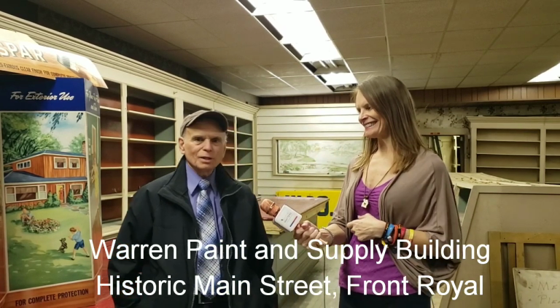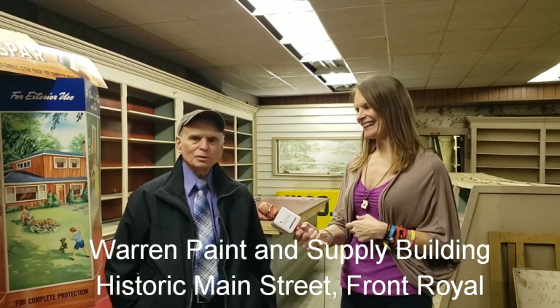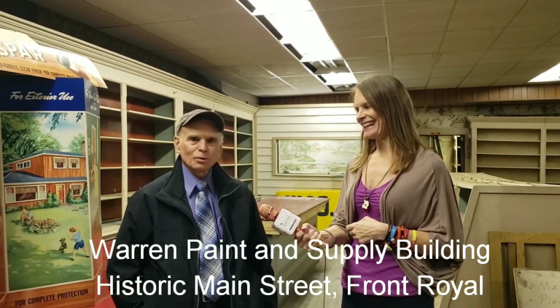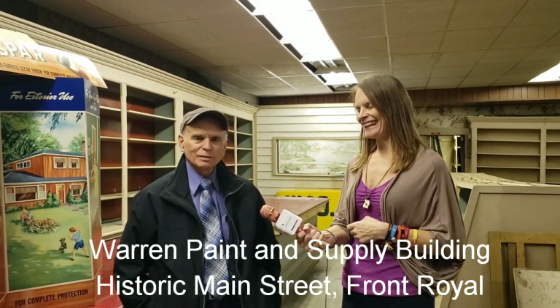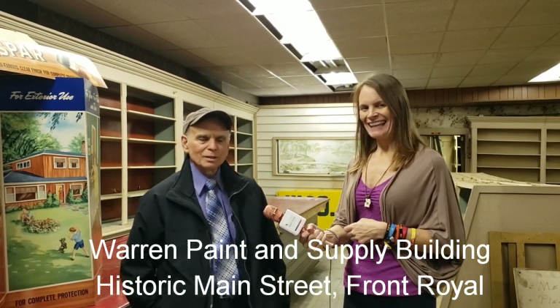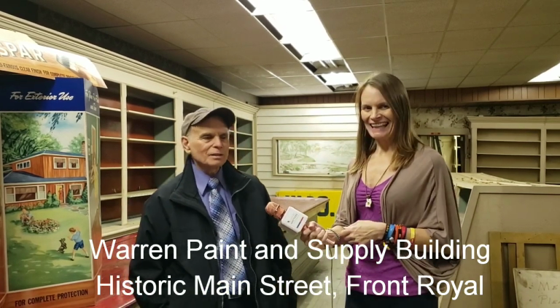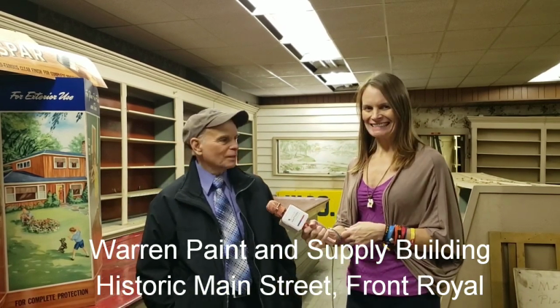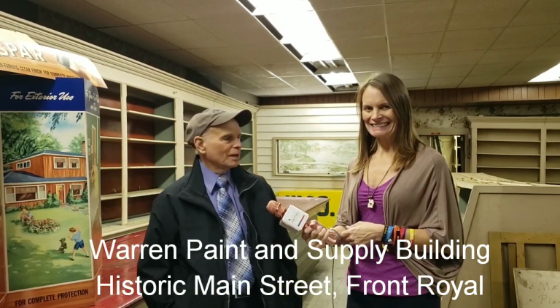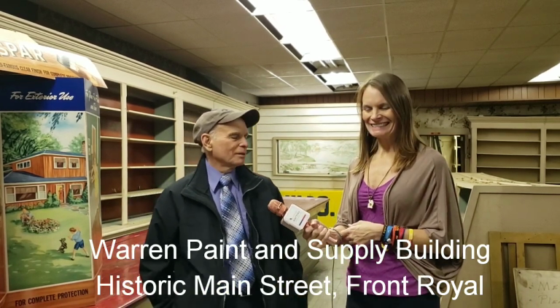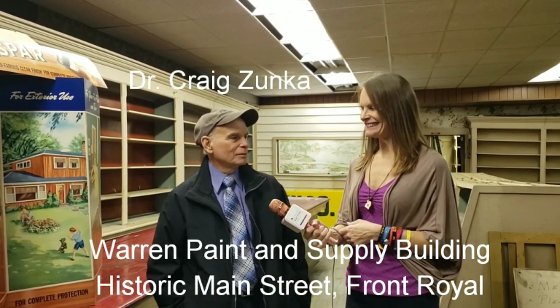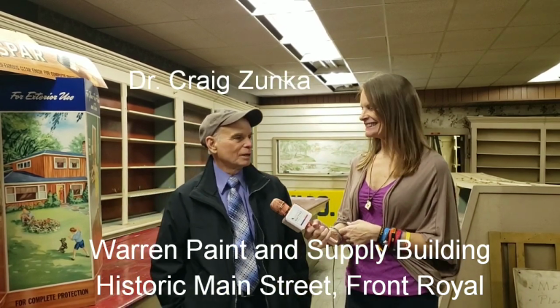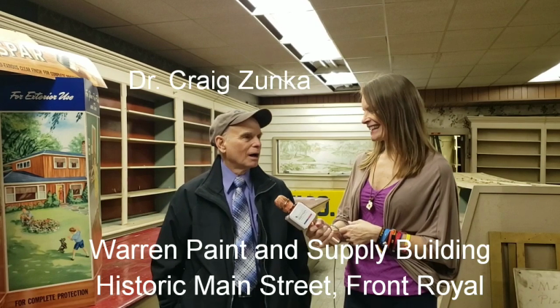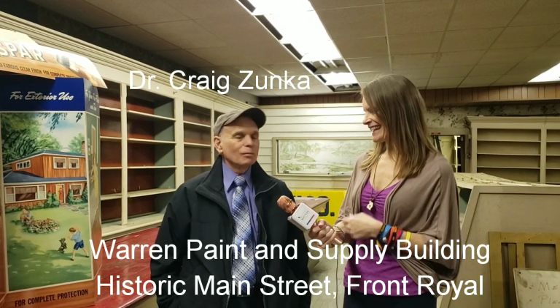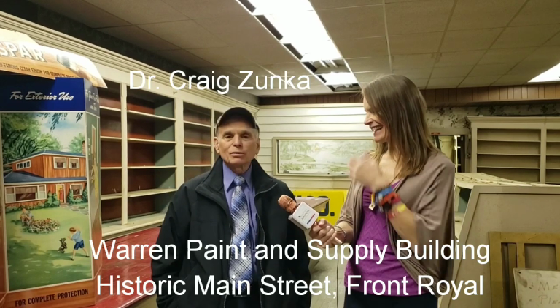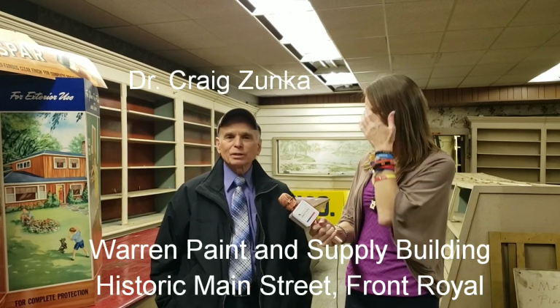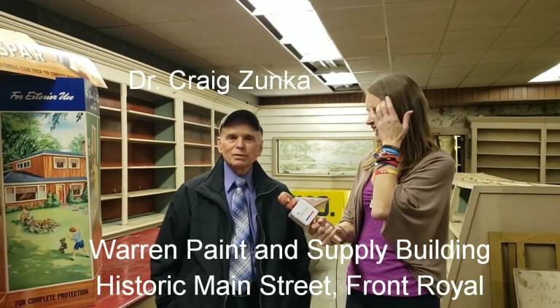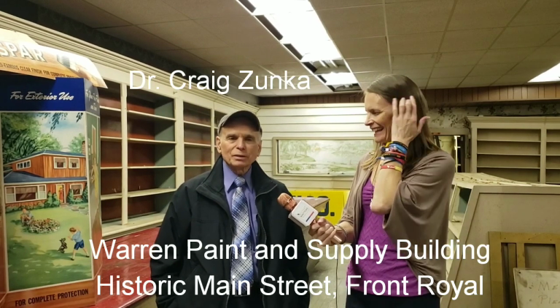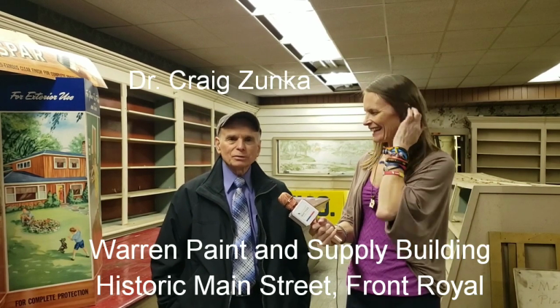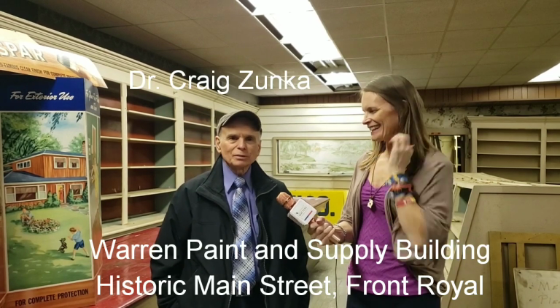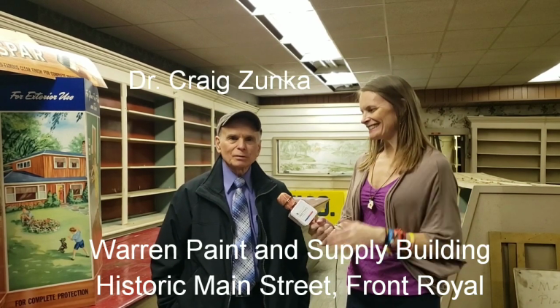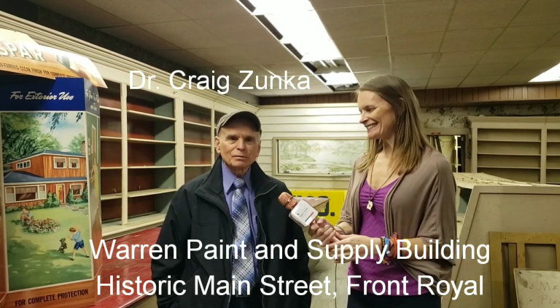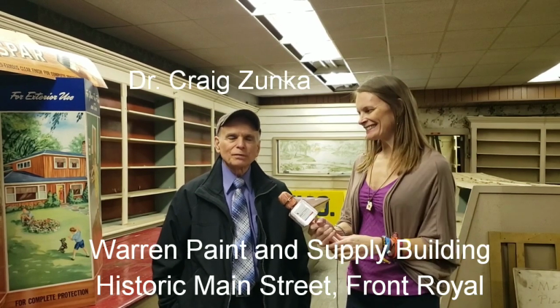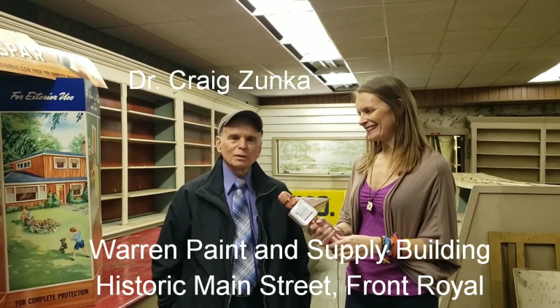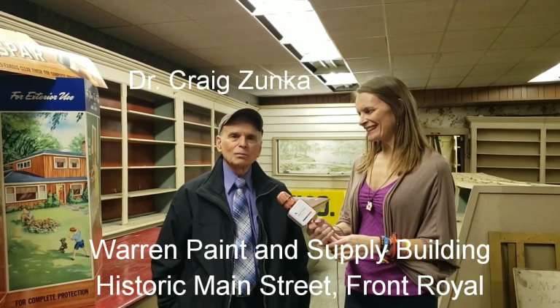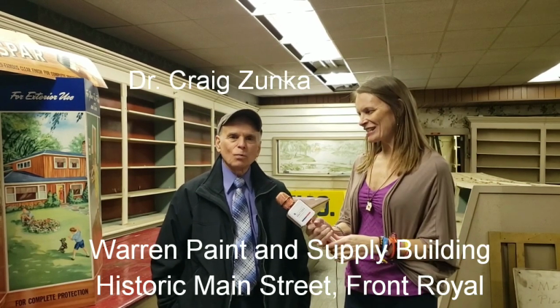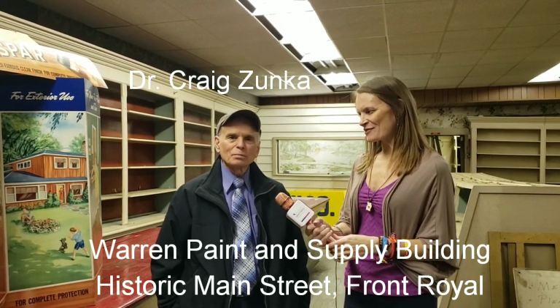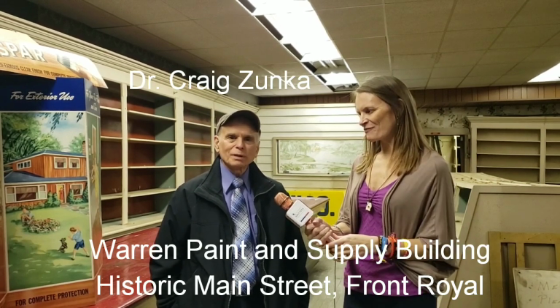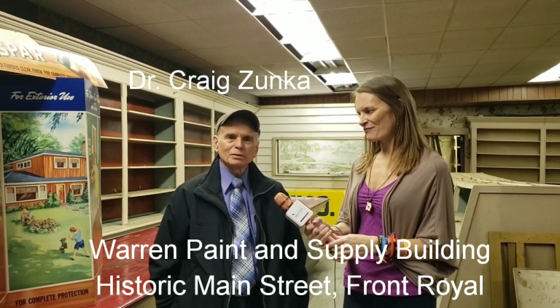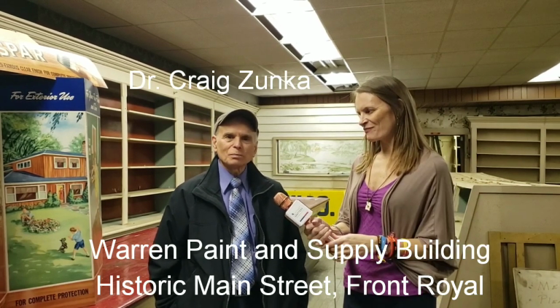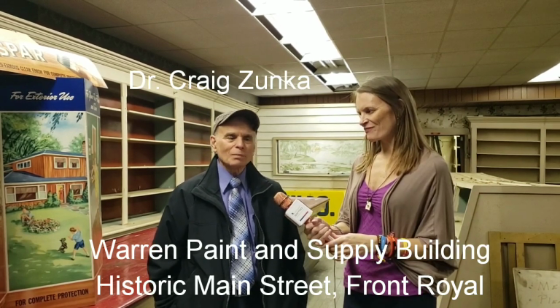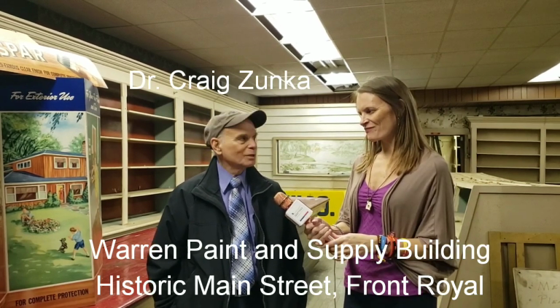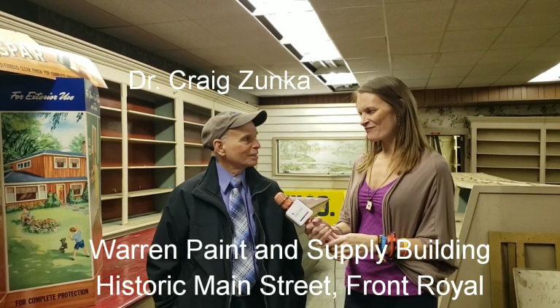I'm Dr. Craig Zunka and I'm going to give you the history of the Warren Paint and Supply Building.